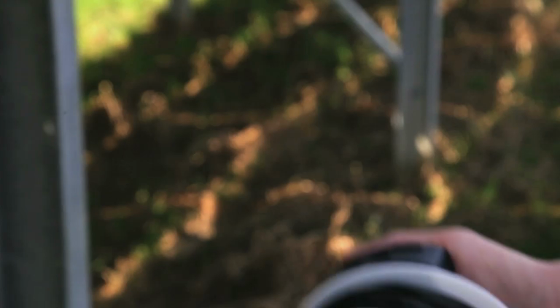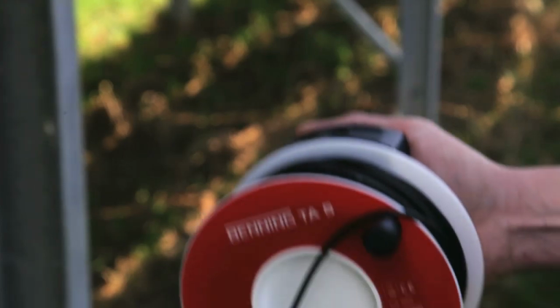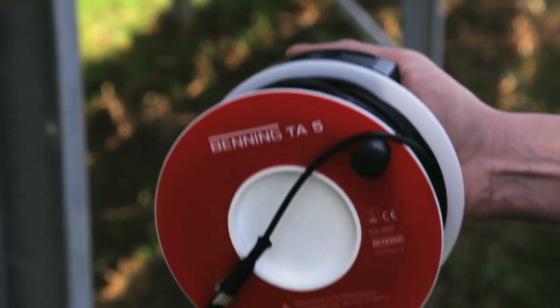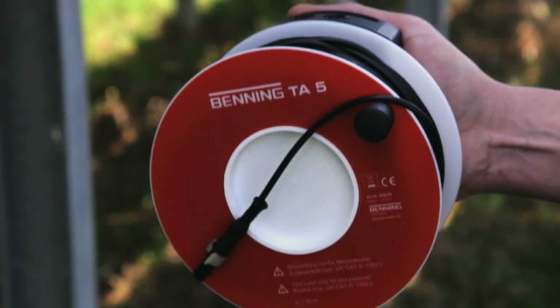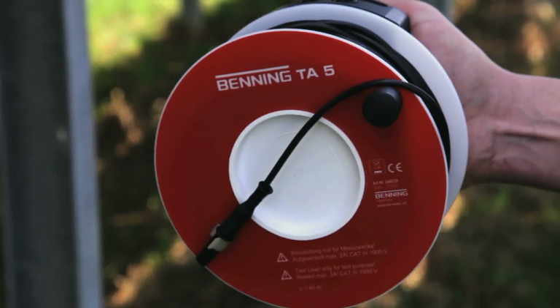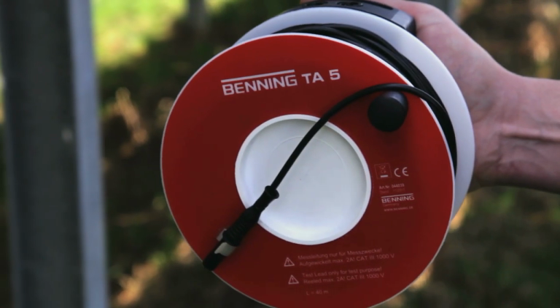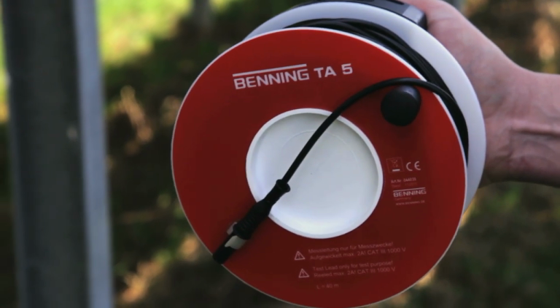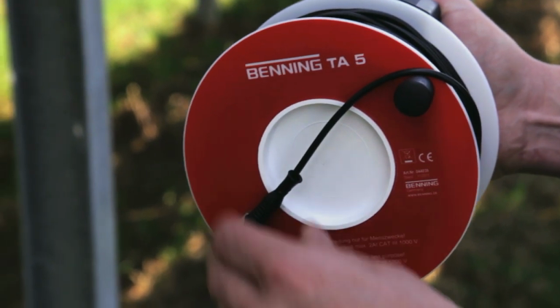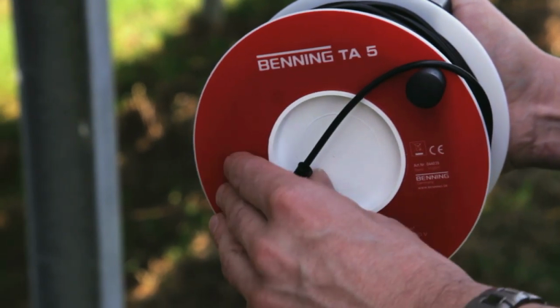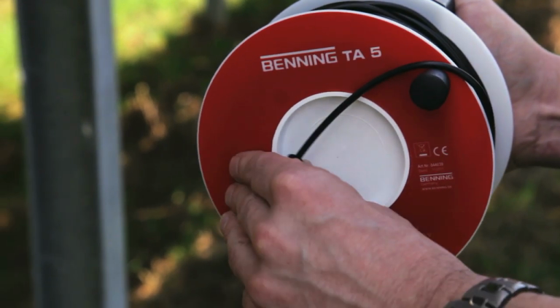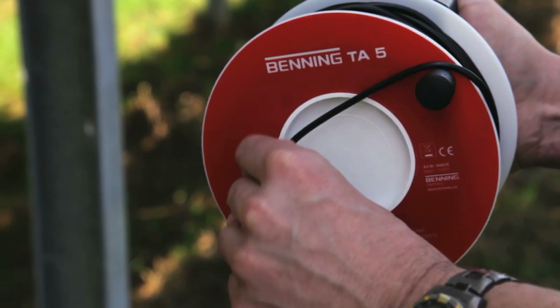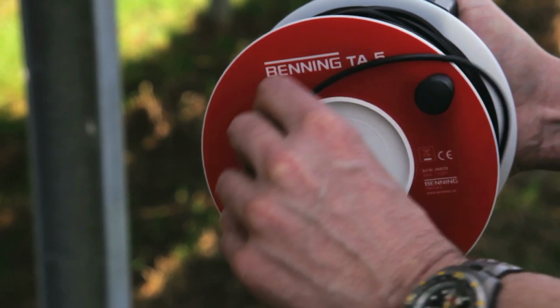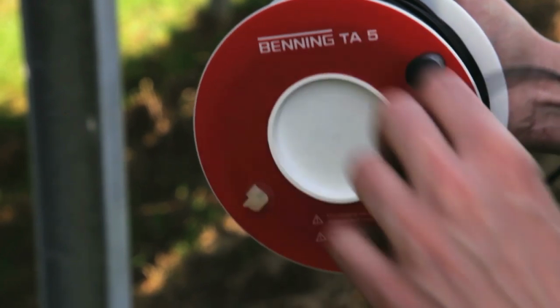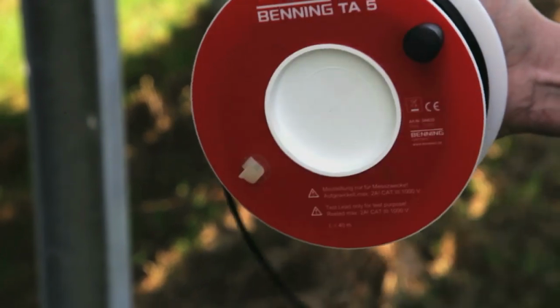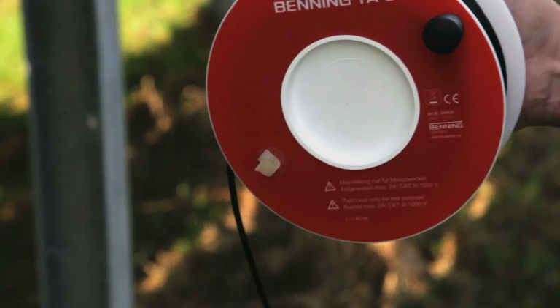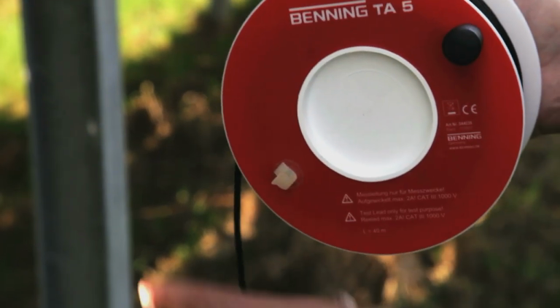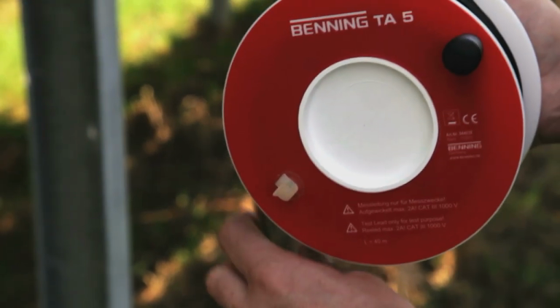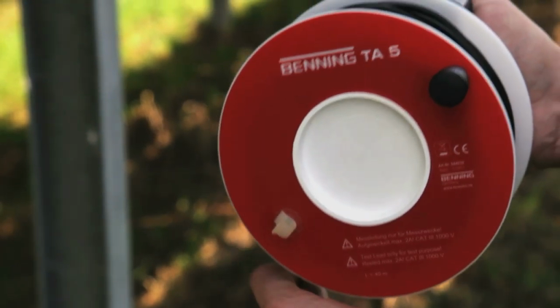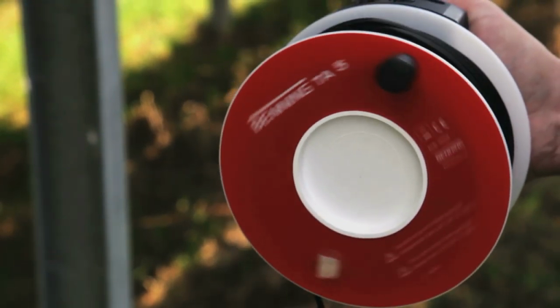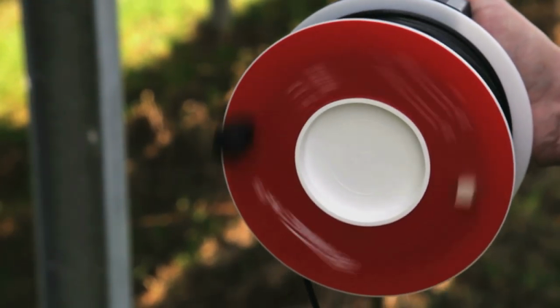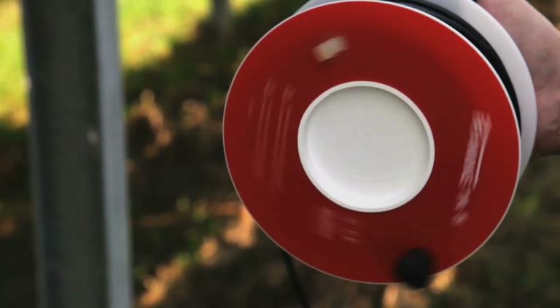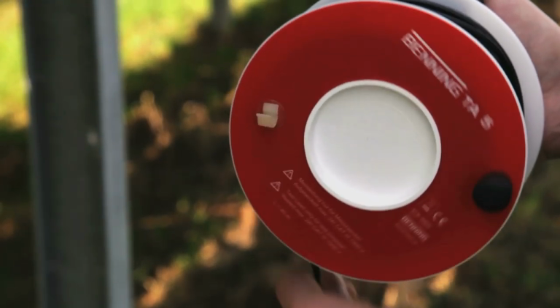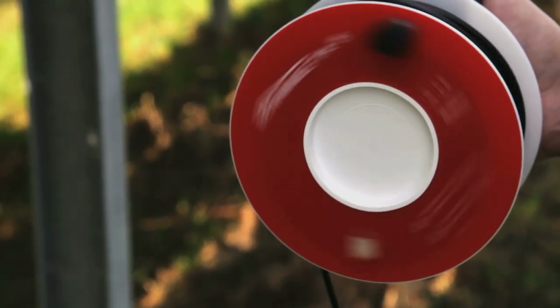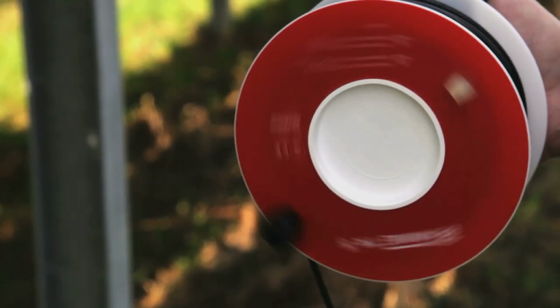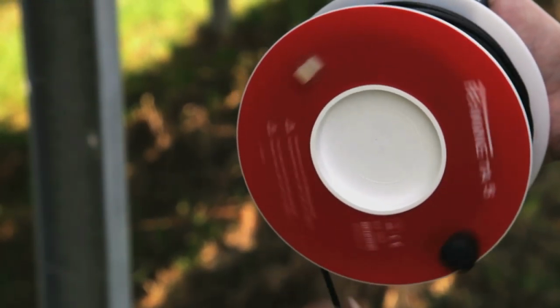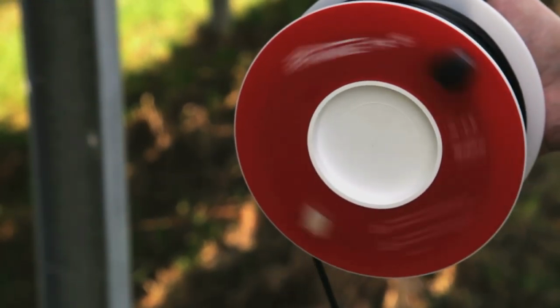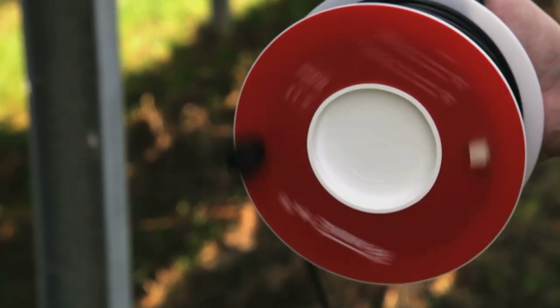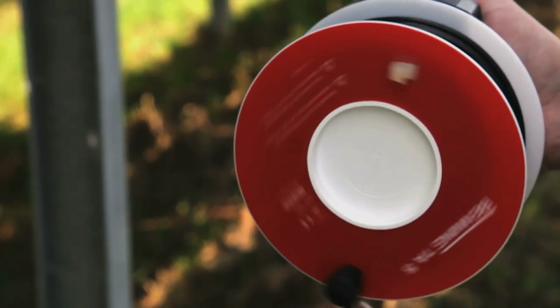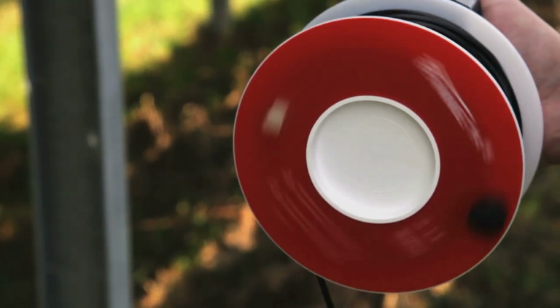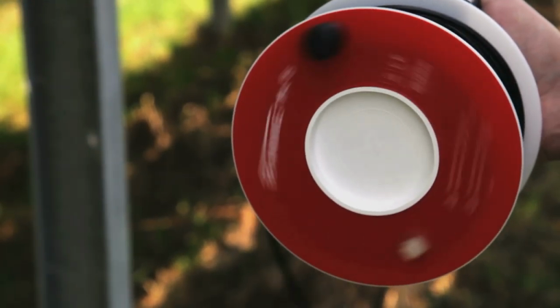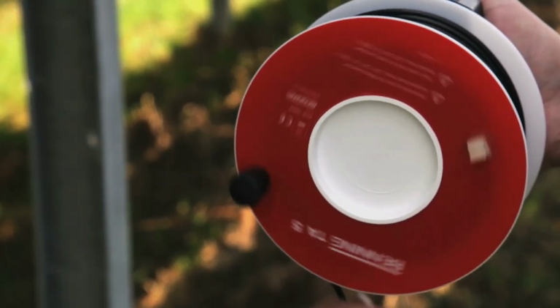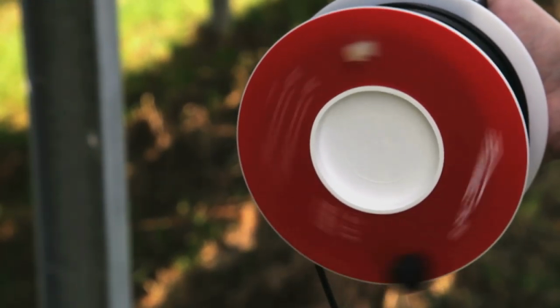For larger distances, it is recommended to use the optionally available 40 meter measuring line Benning TA5.